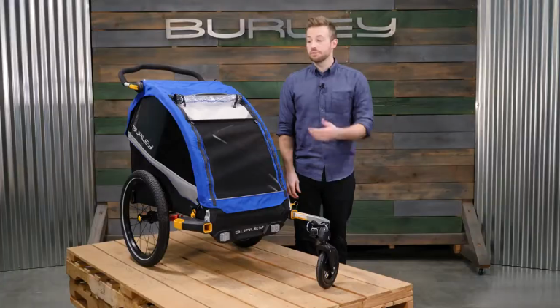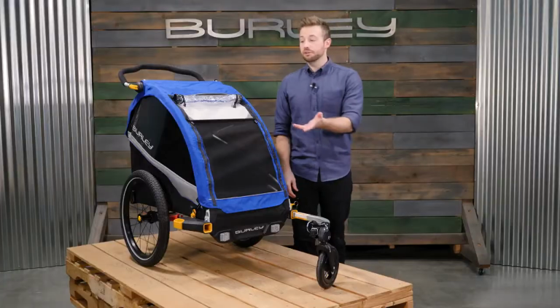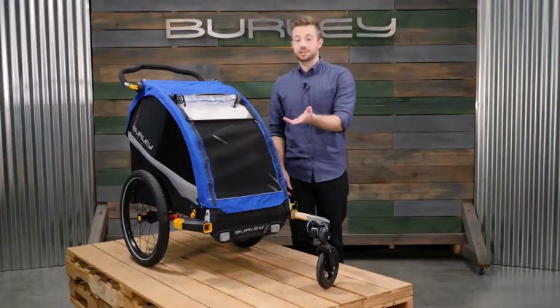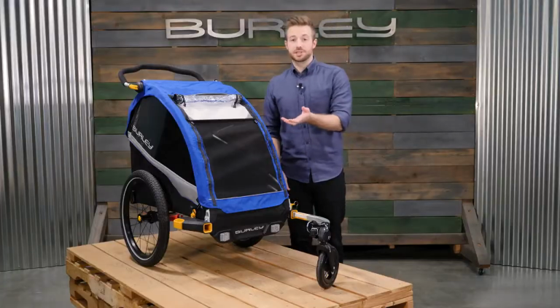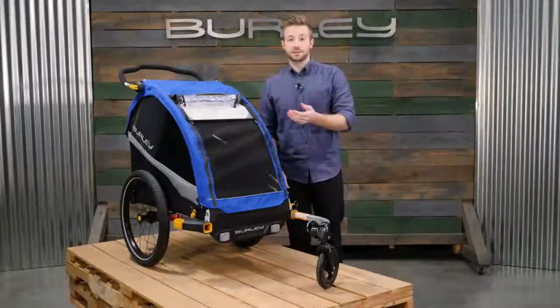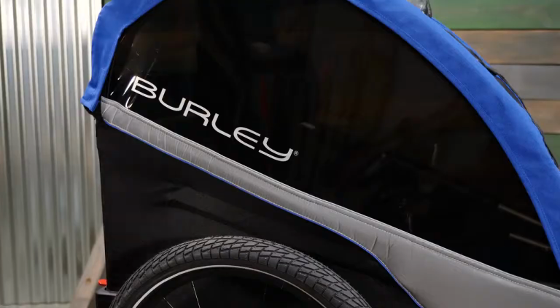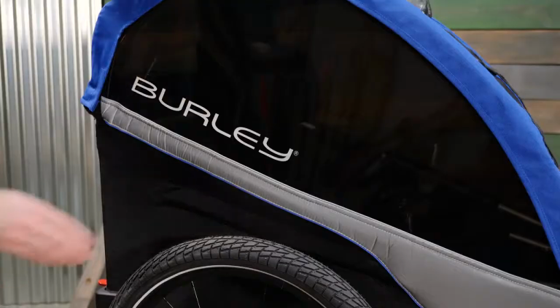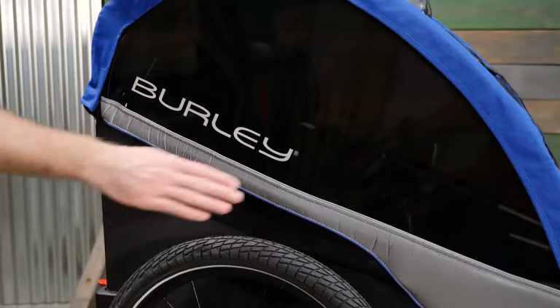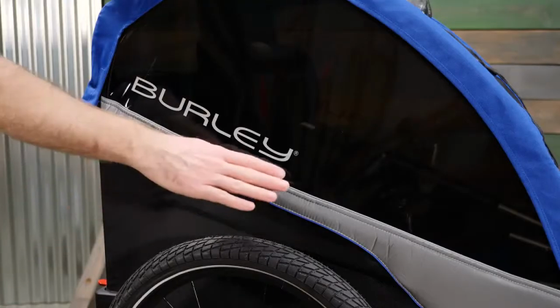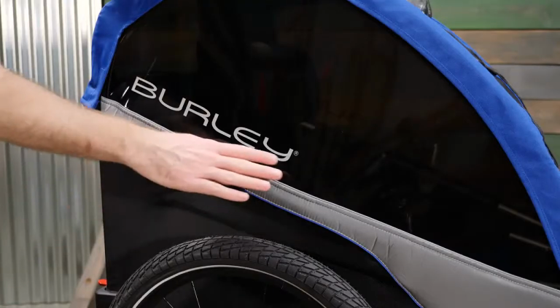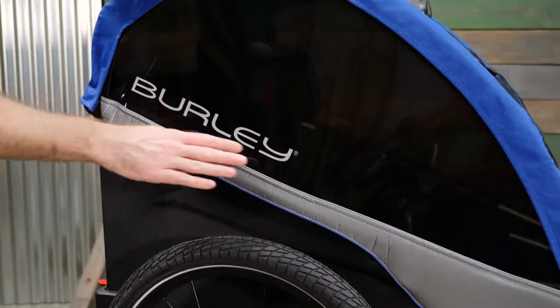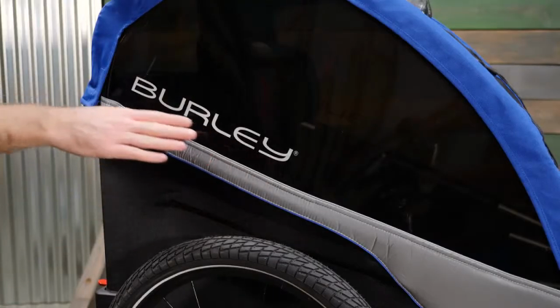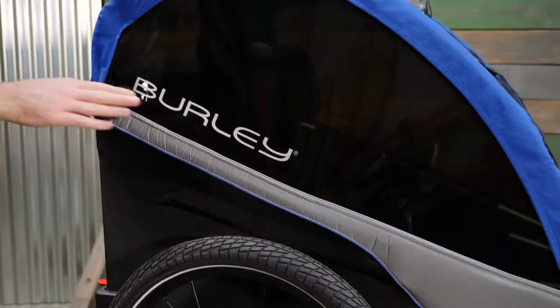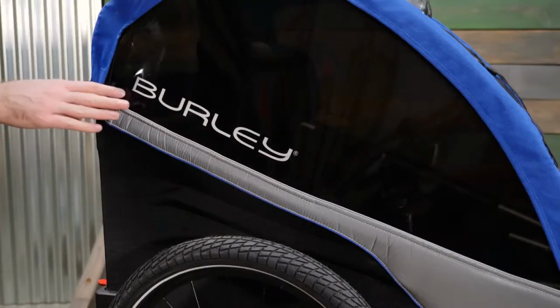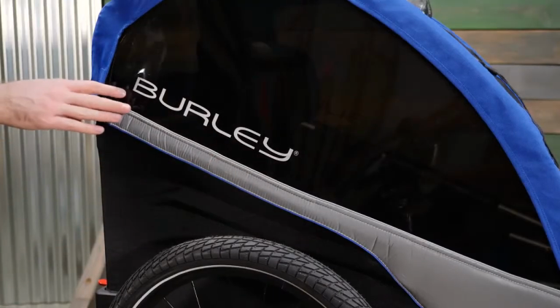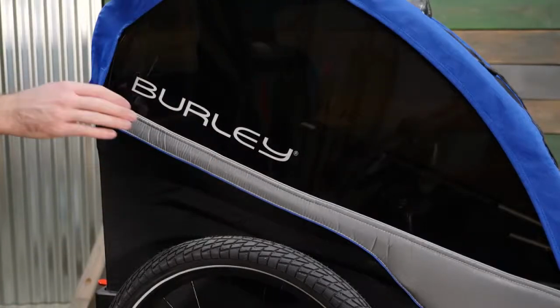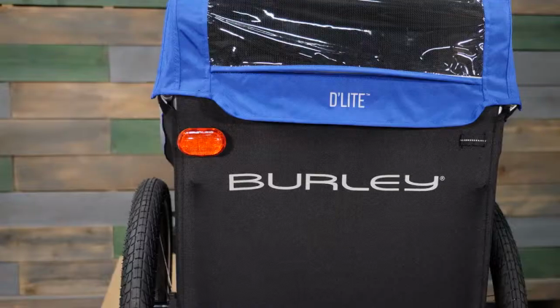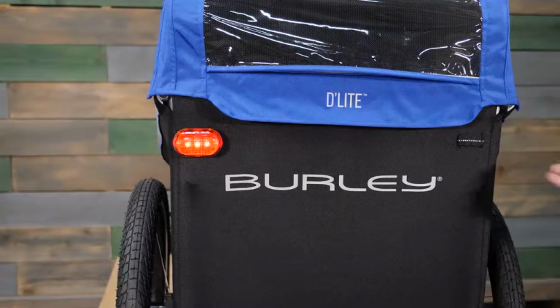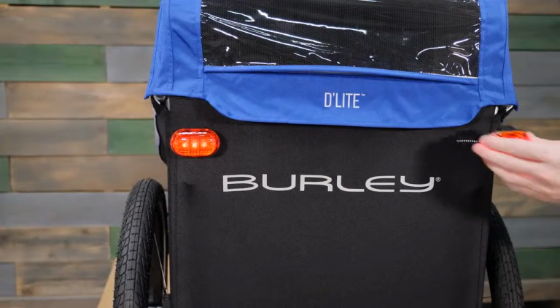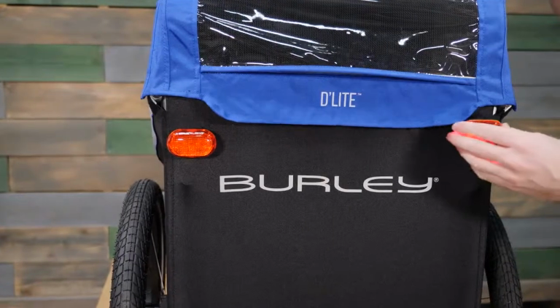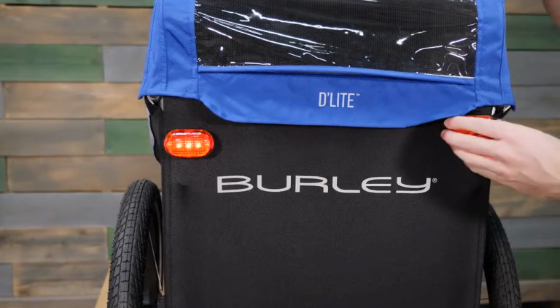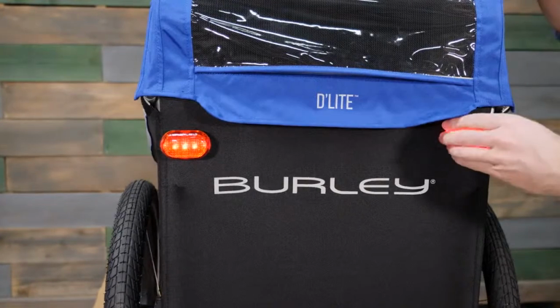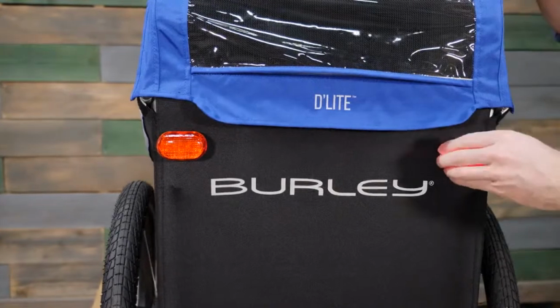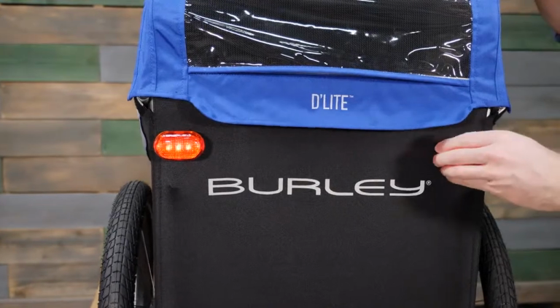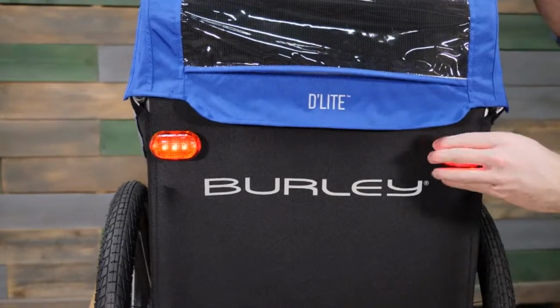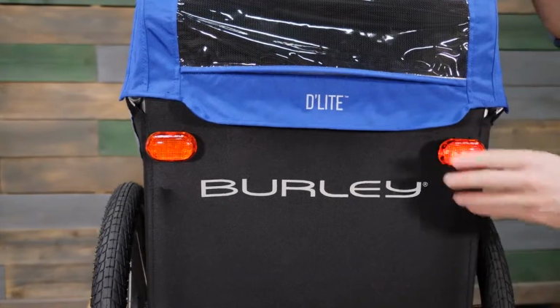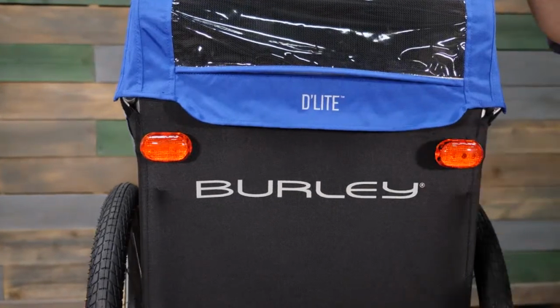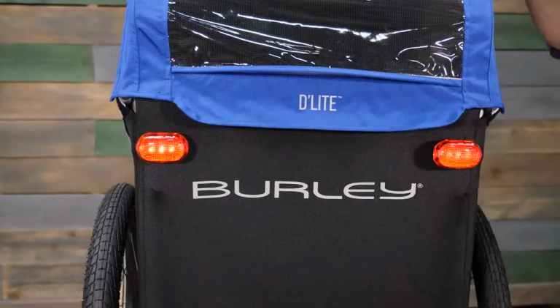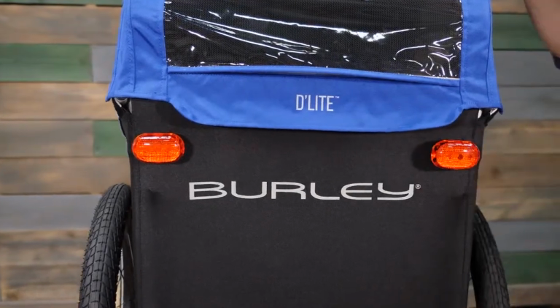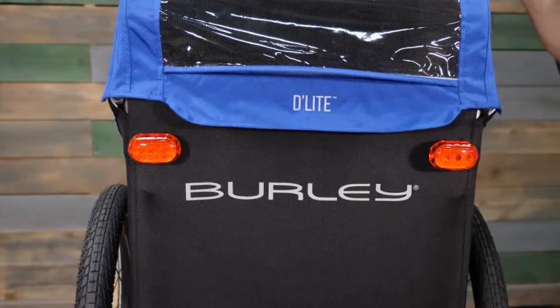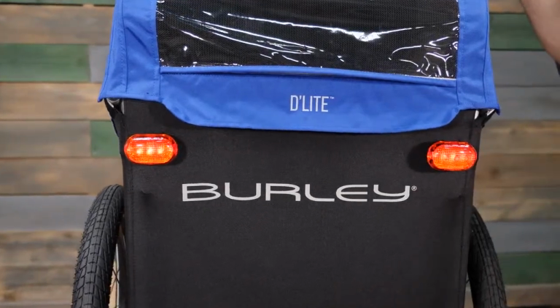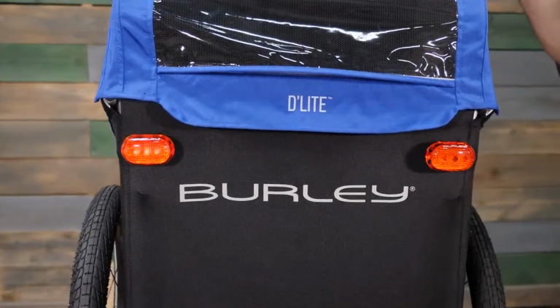Reflective materials make the trailer more visible at night, and light loops at the rear of the trailer allow for additional lighting to be attached.